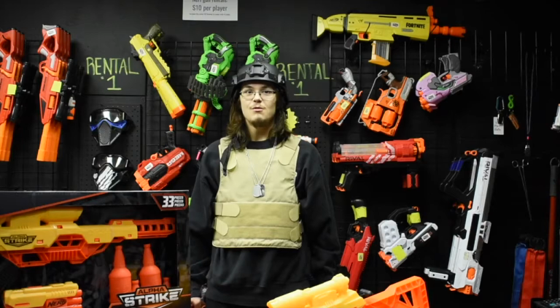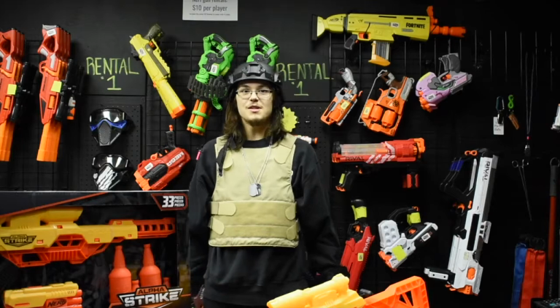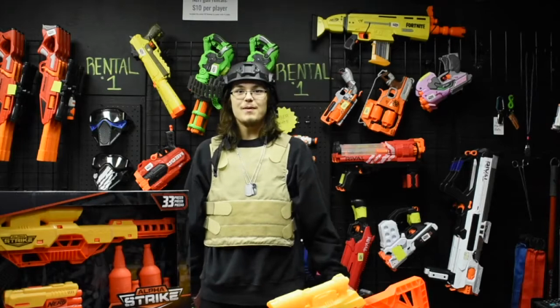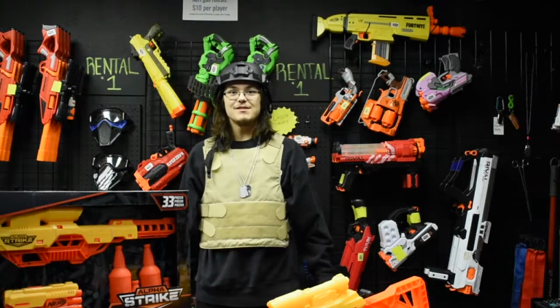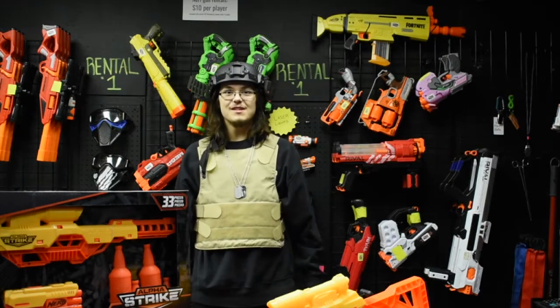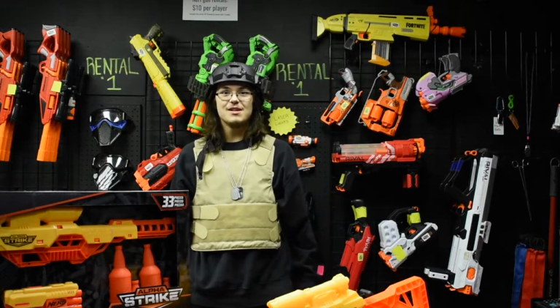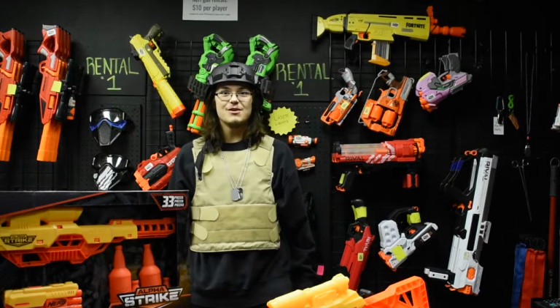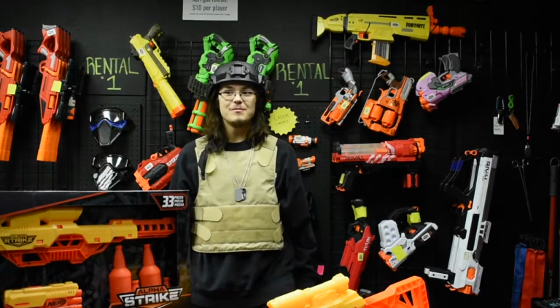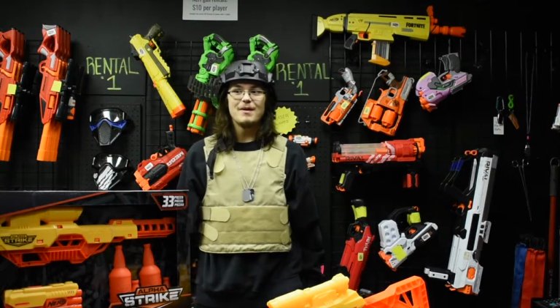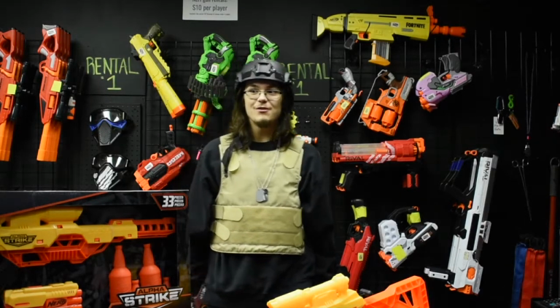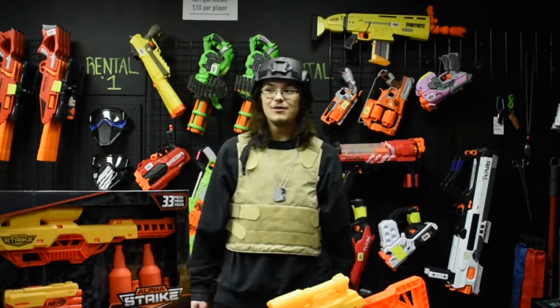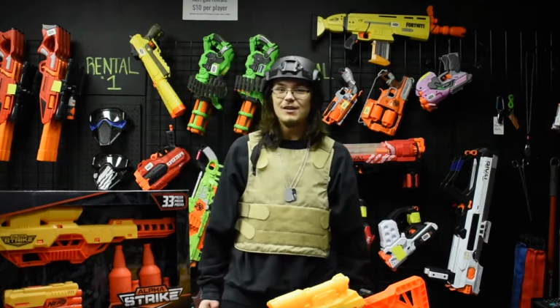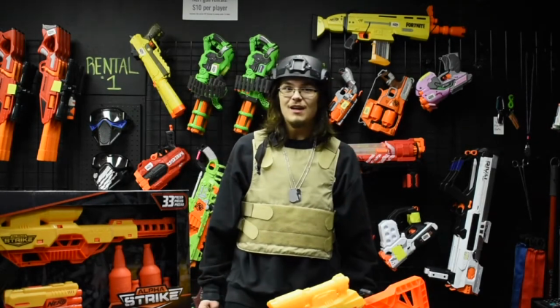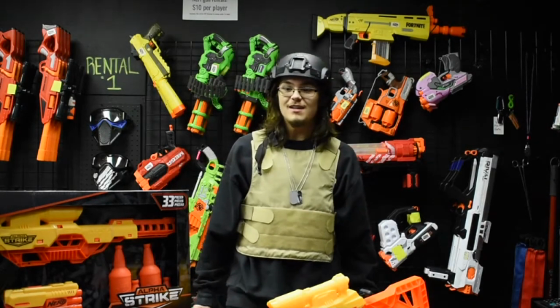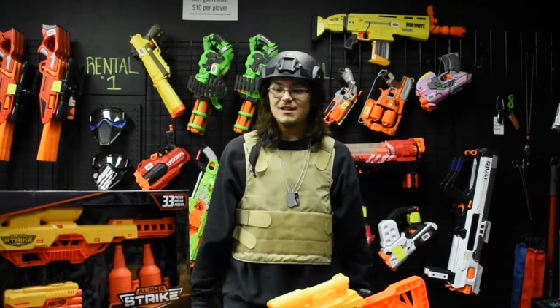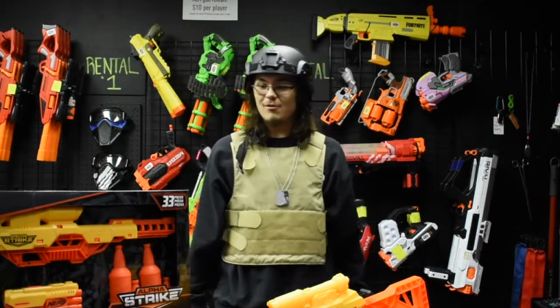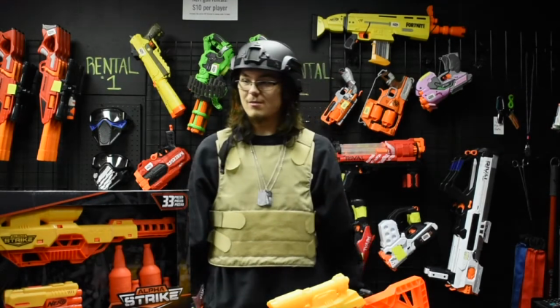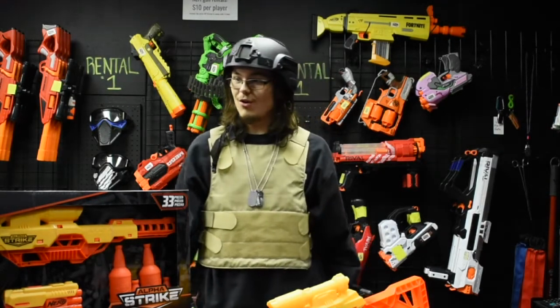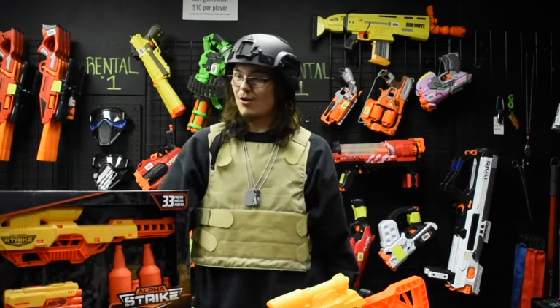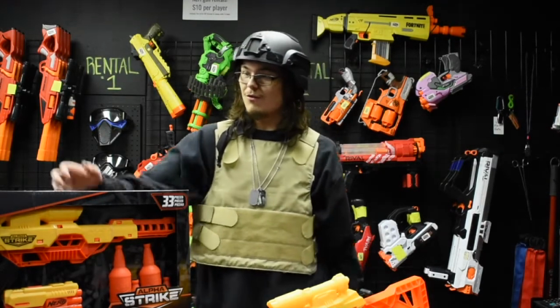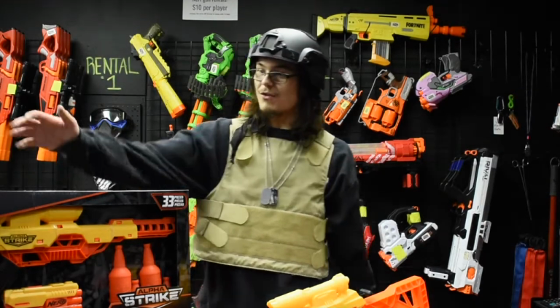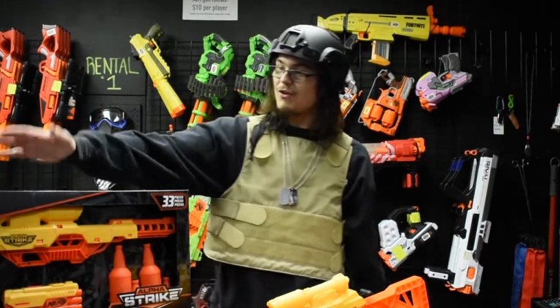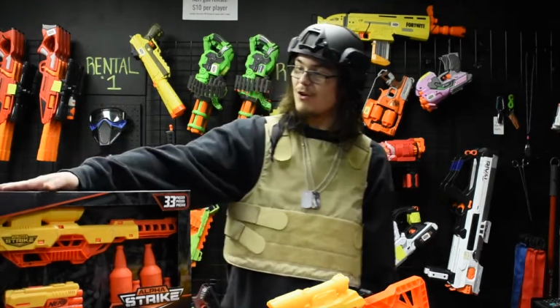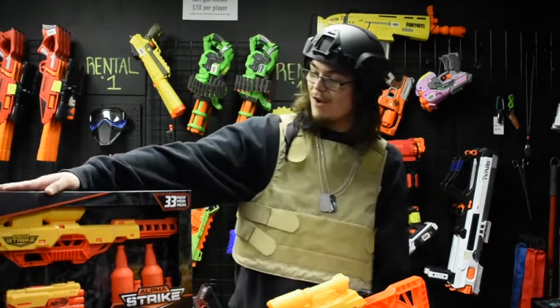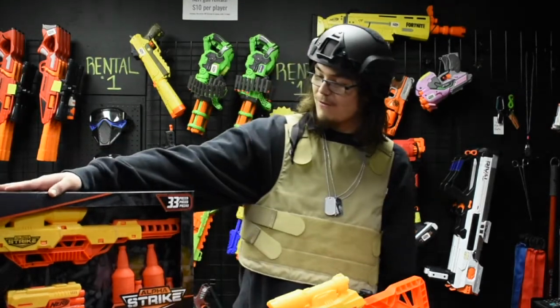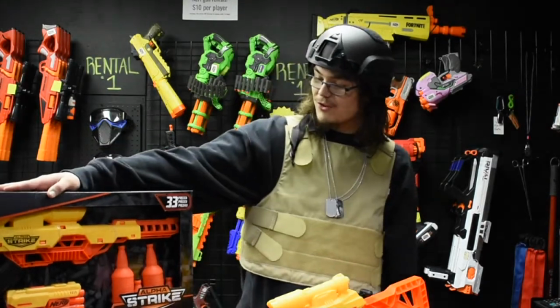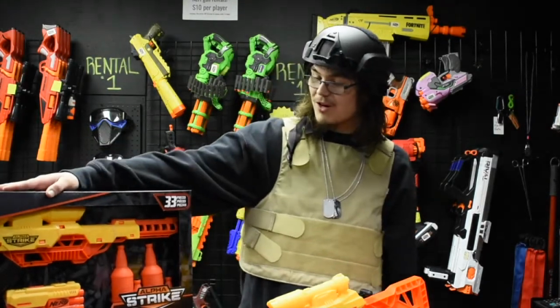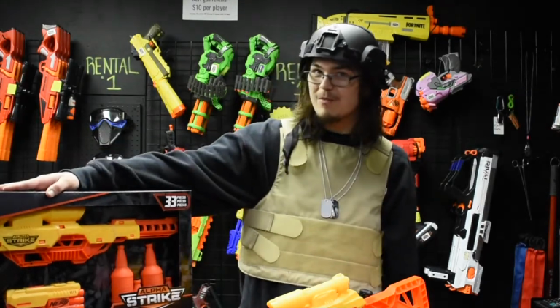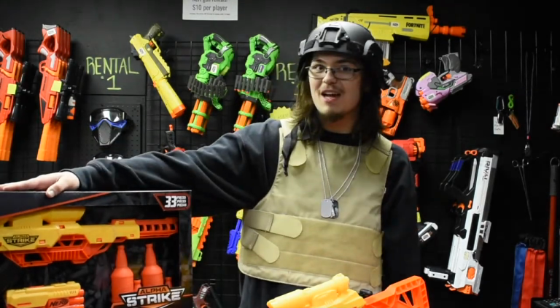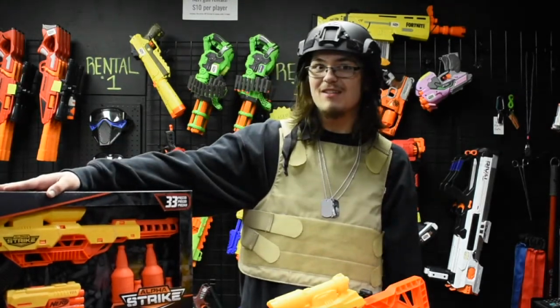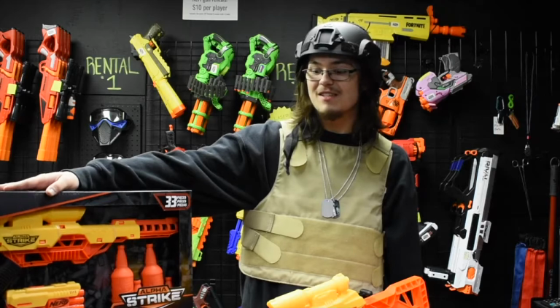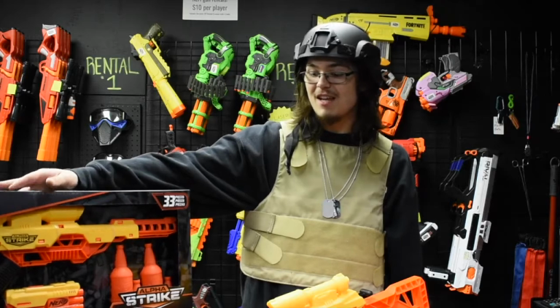What's up pals? It's Hunter from the Battlefield and today we're going to be going over the Nerf Alpha Strike Battalion set.